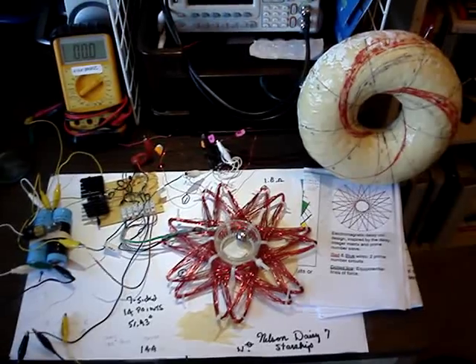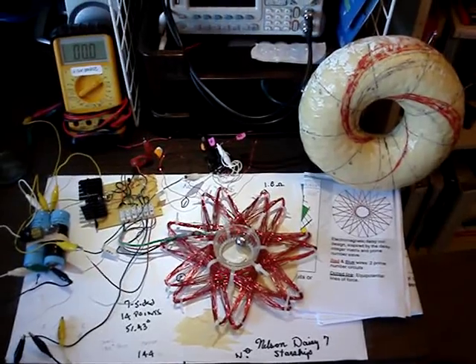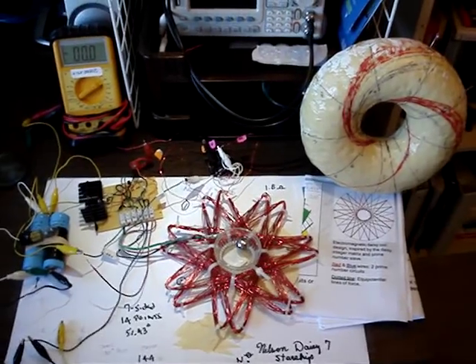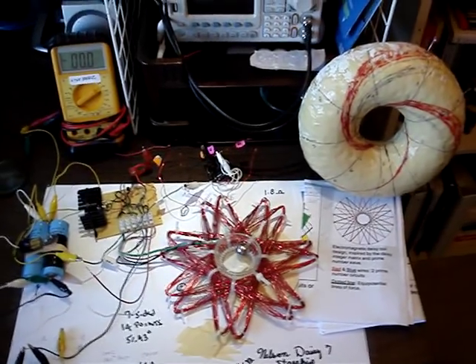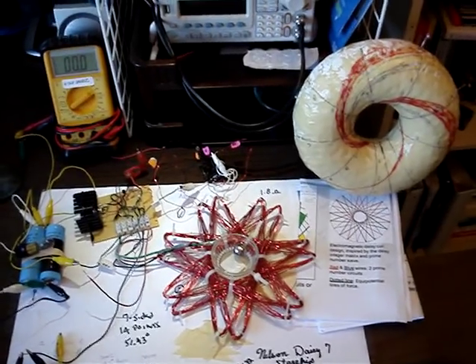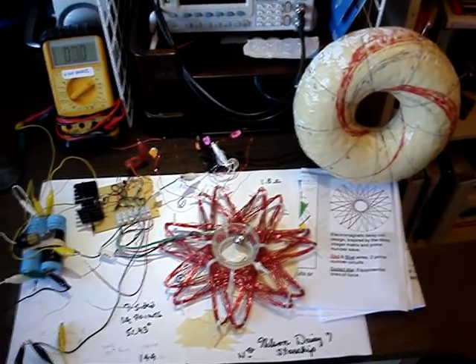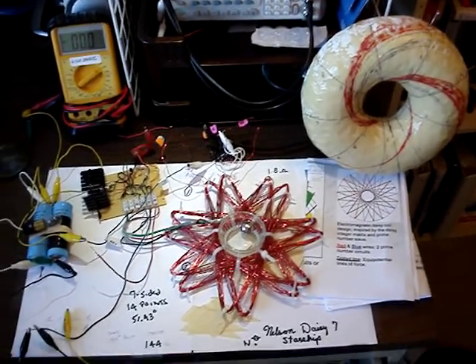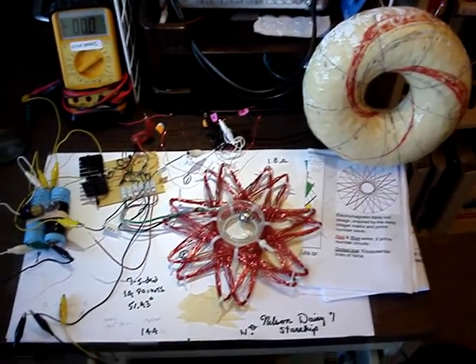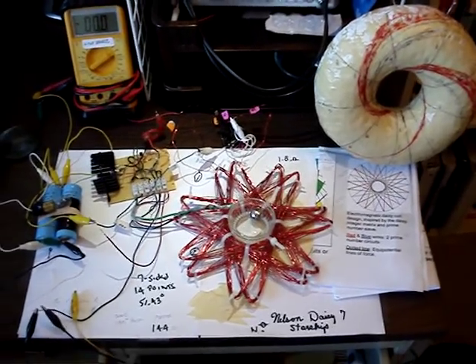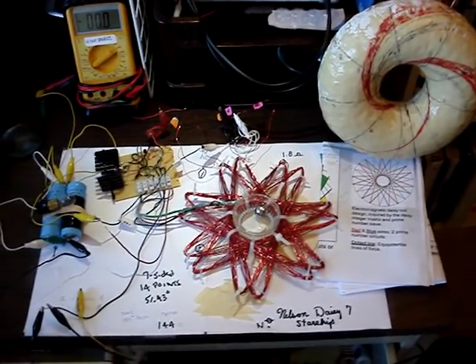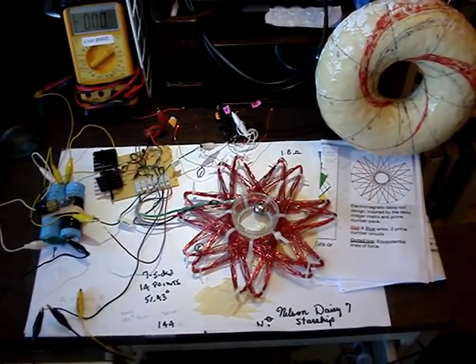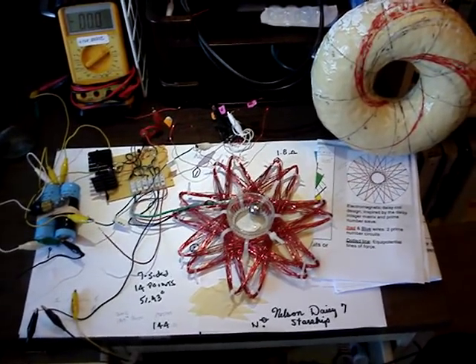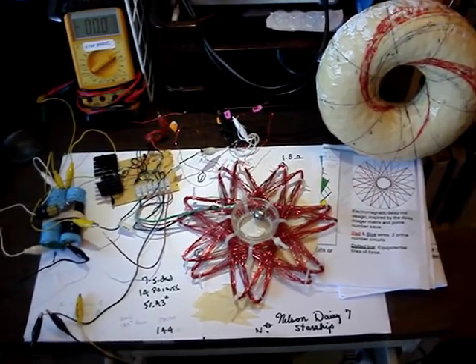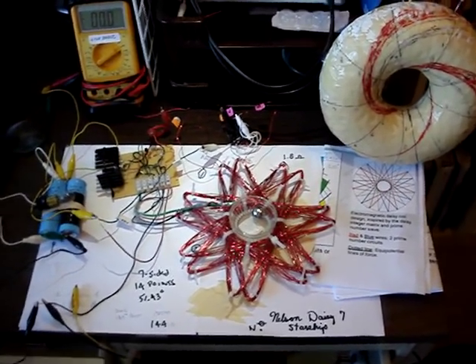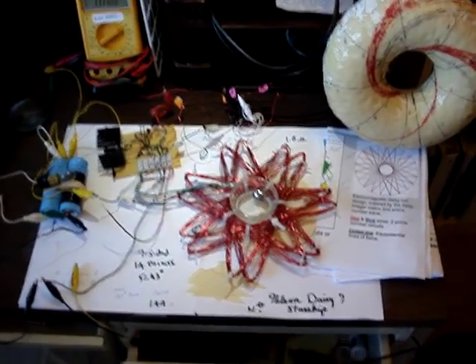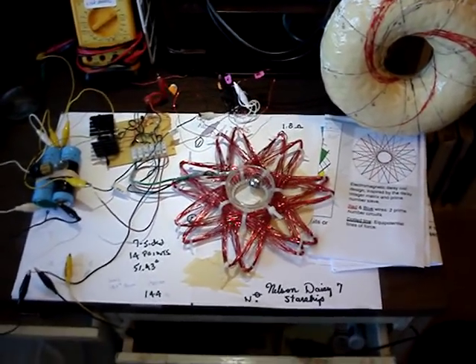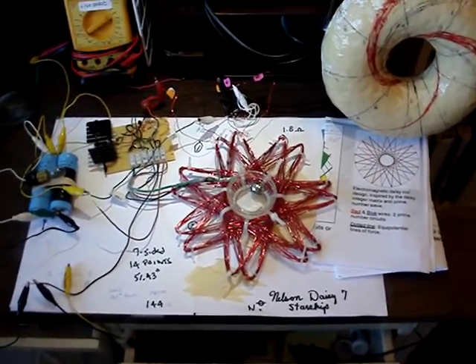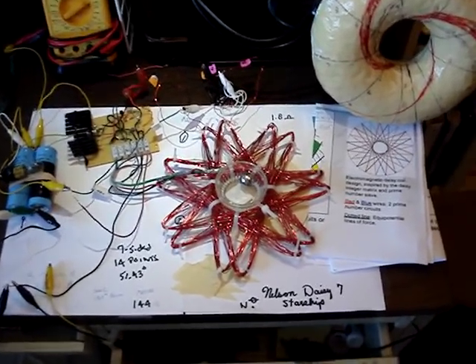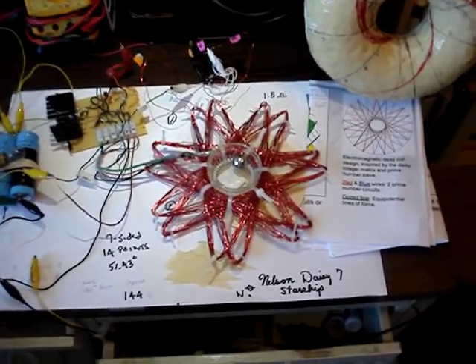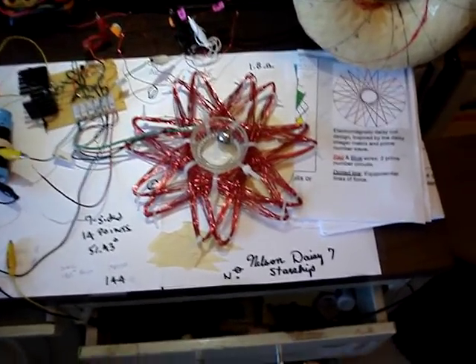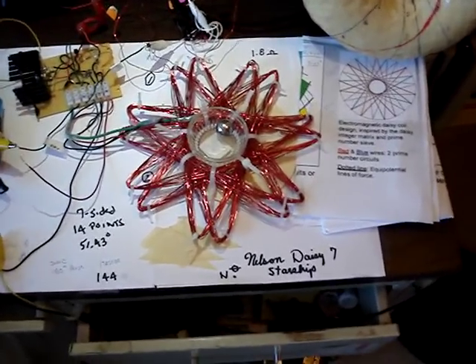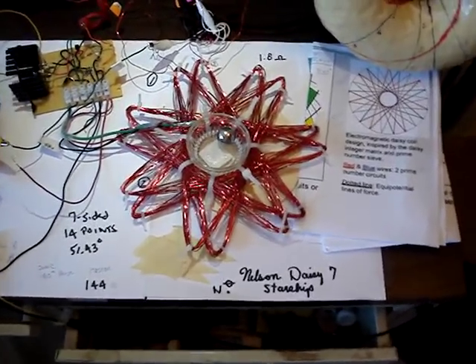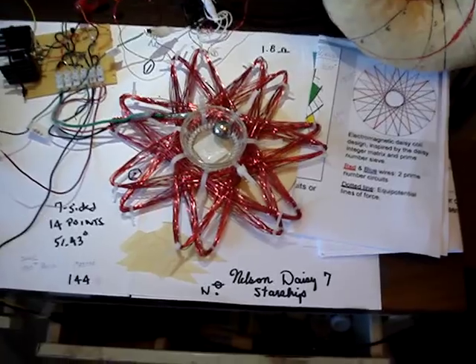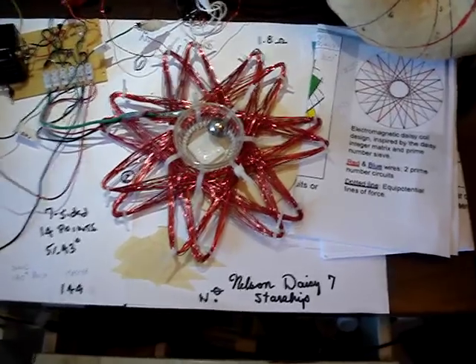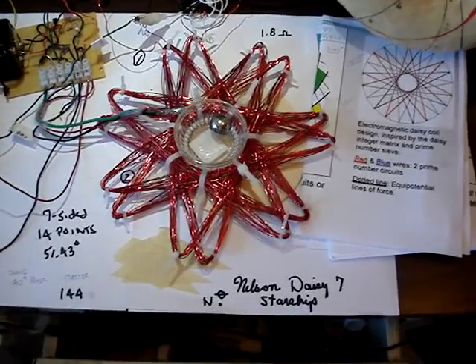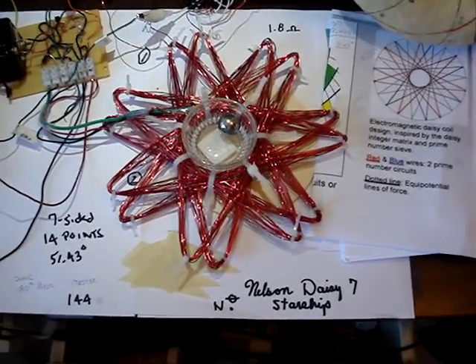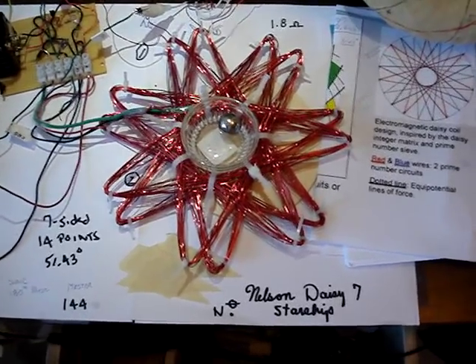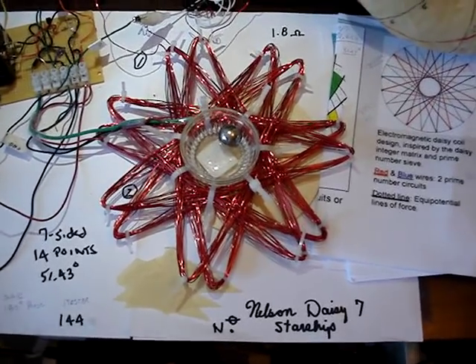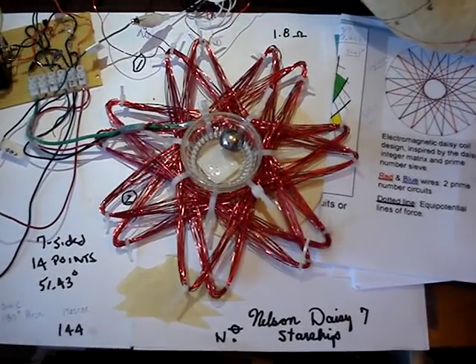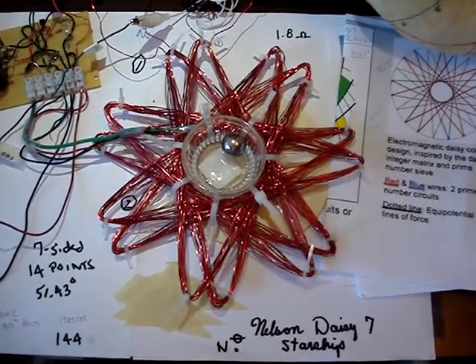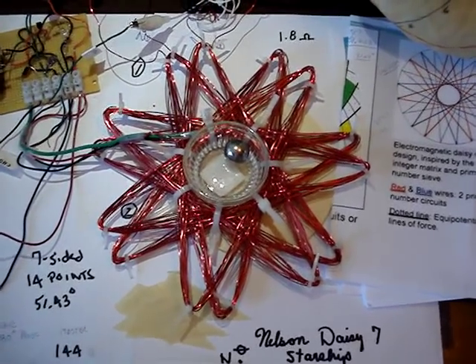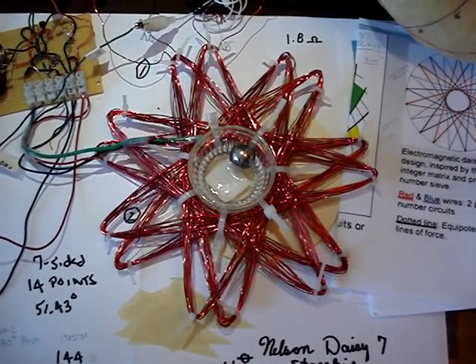Hi, good morning. This is Jack. I have a new coil that I wound. It's called a Daisy, from Scott Nelson's idea.